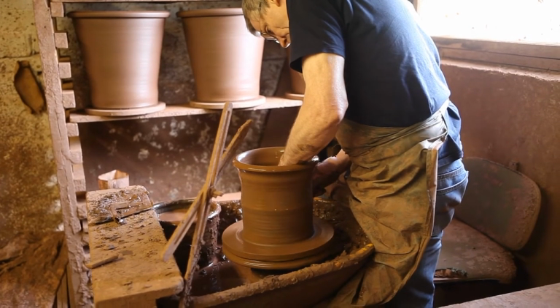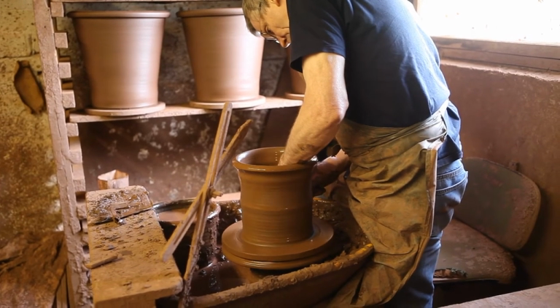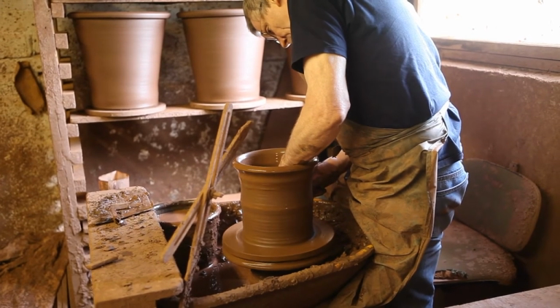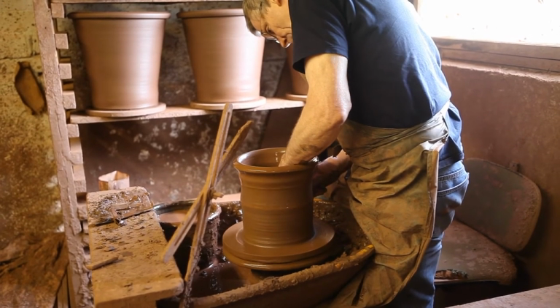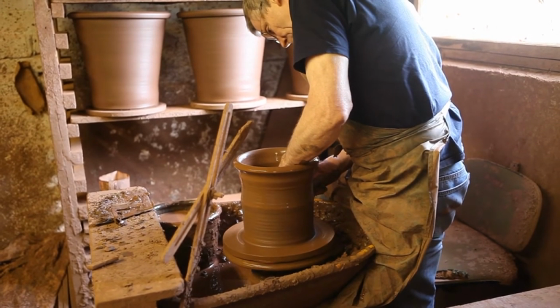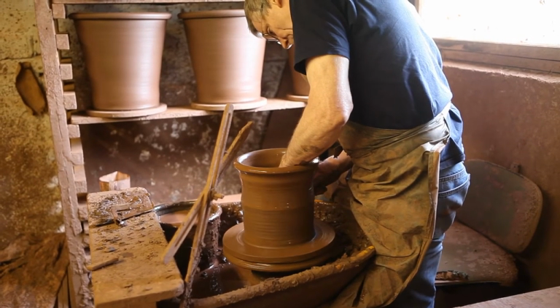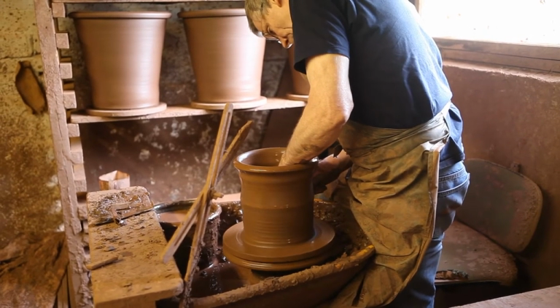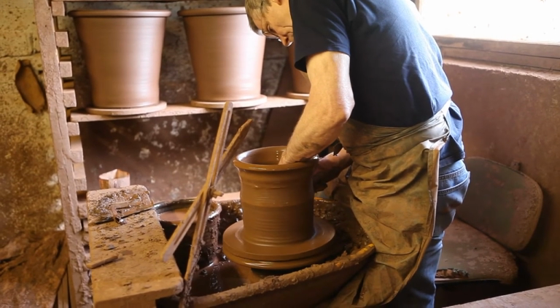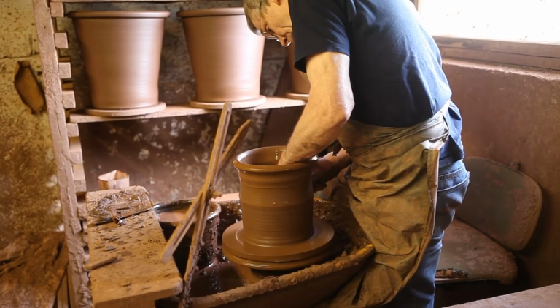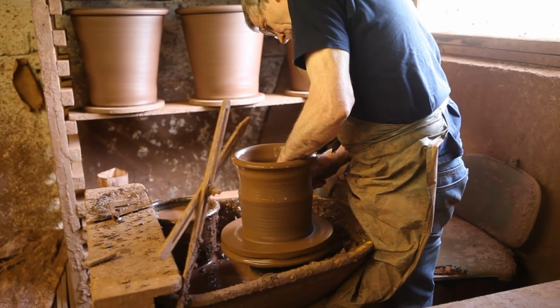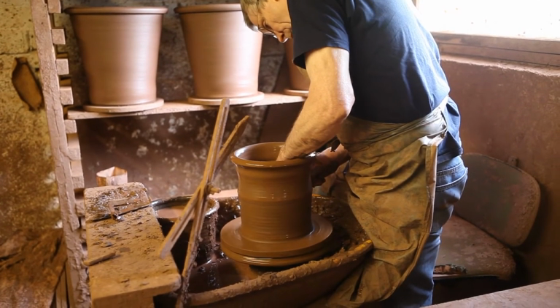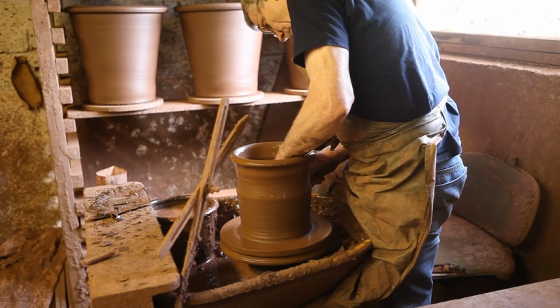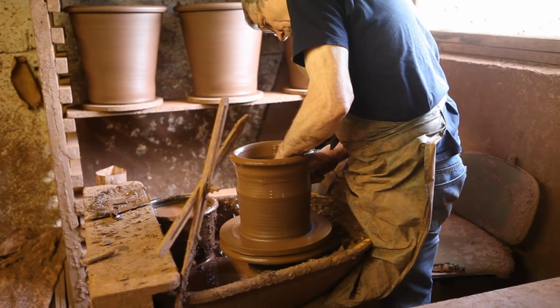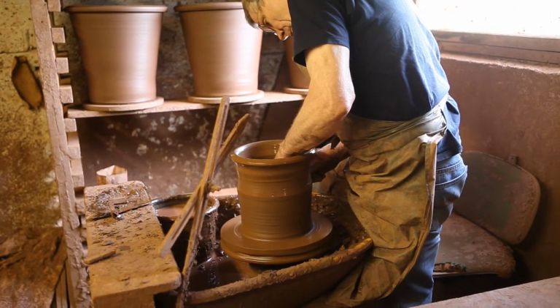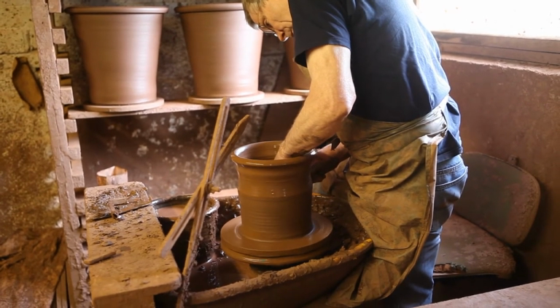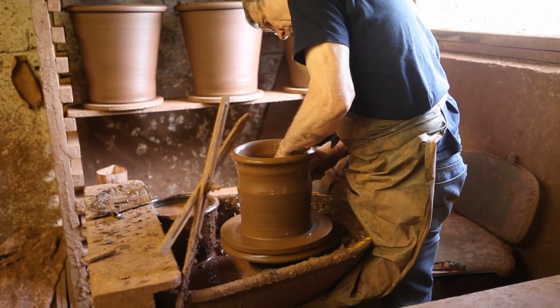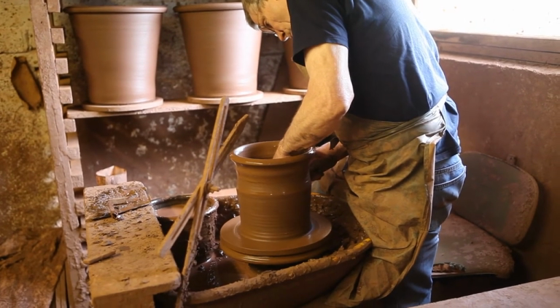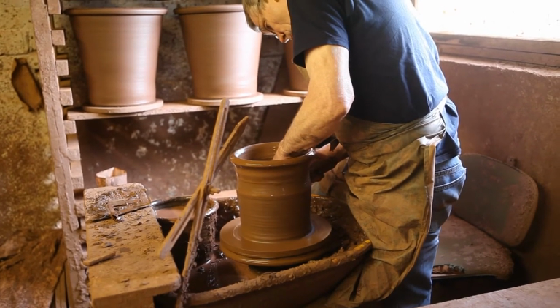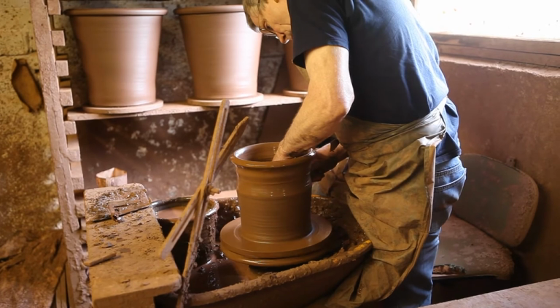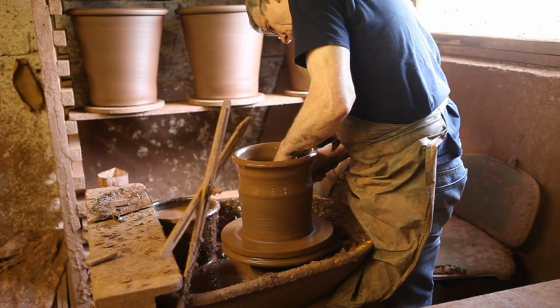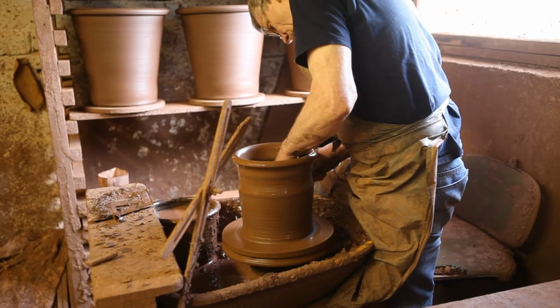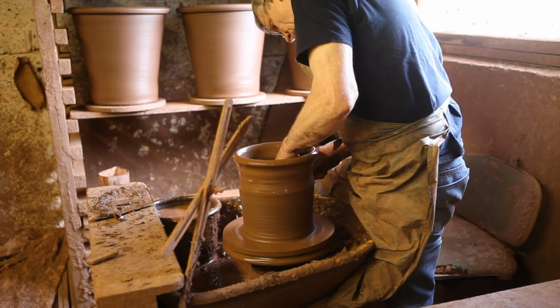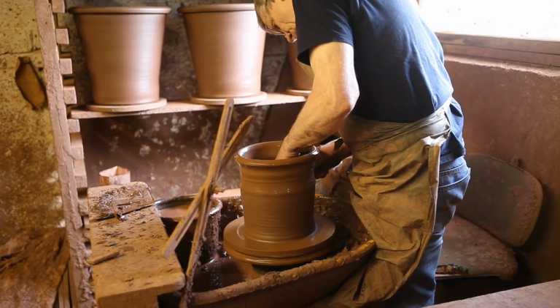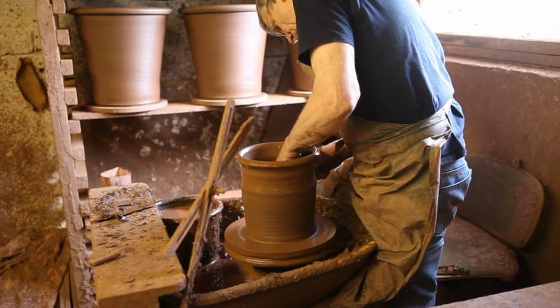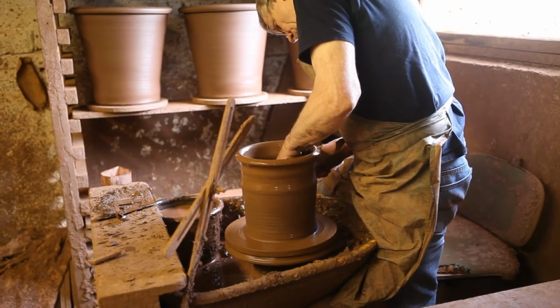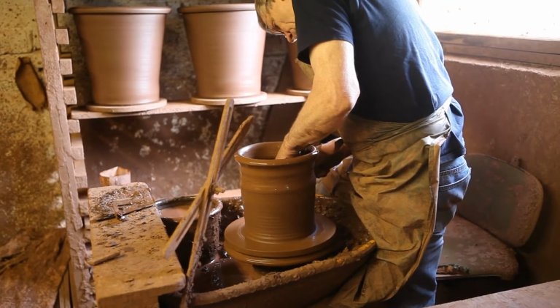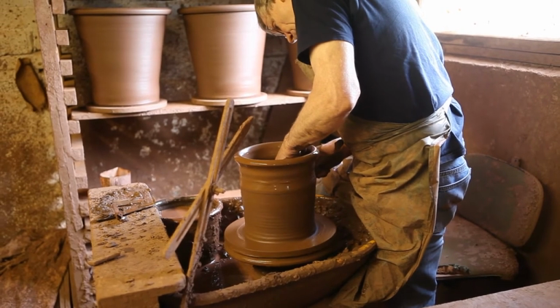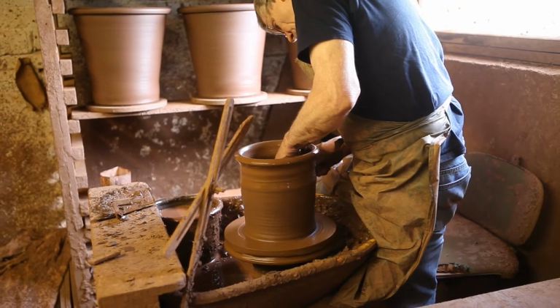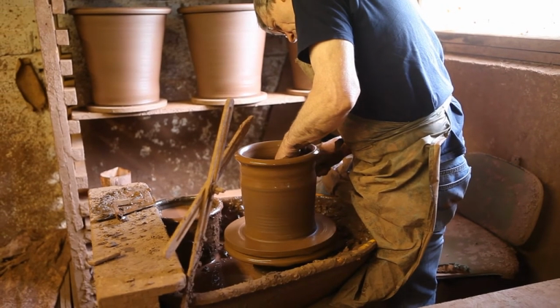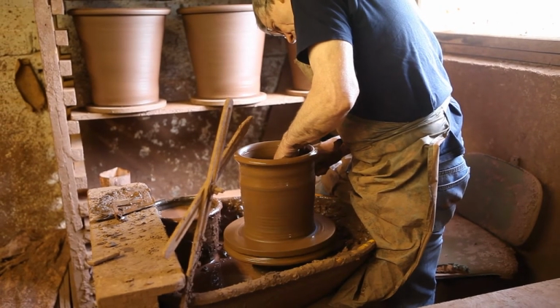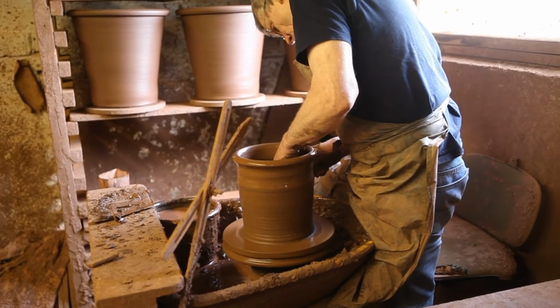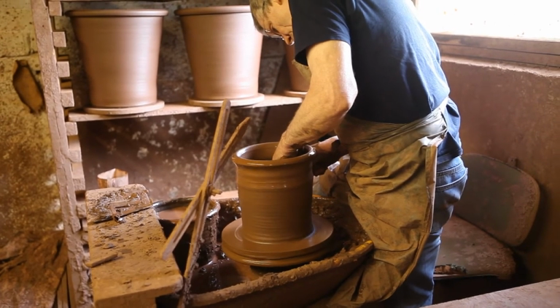As you can see, as I repeat the process, it gets taller and wider.